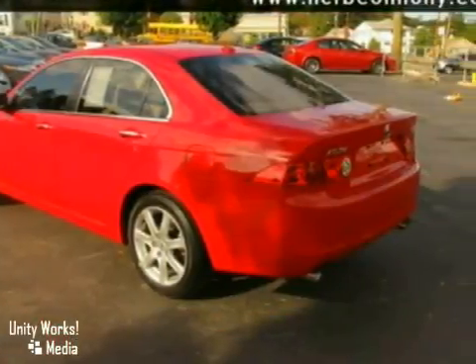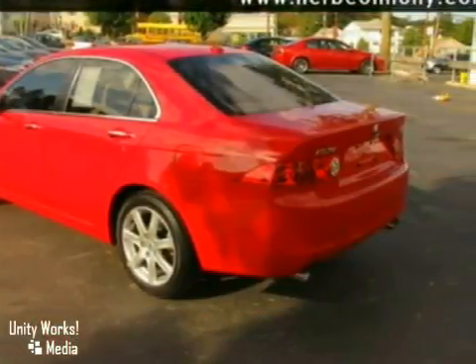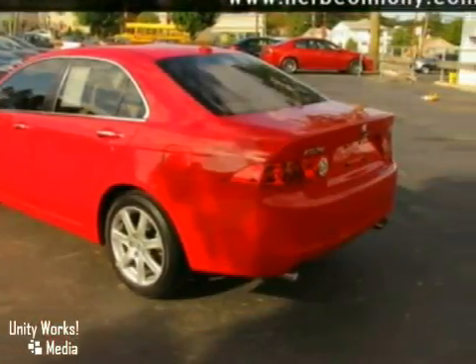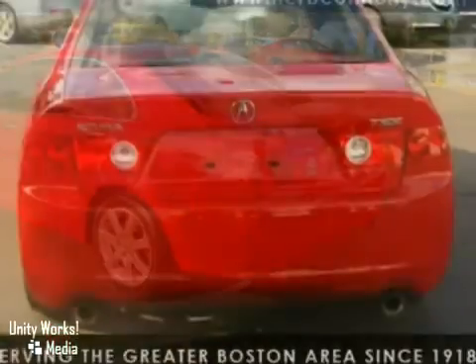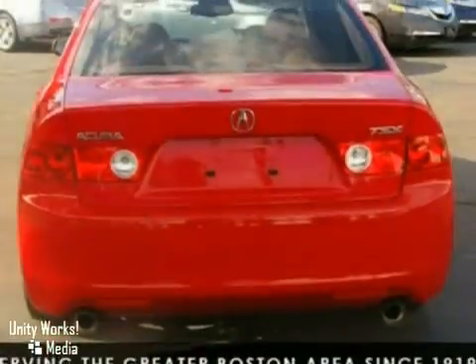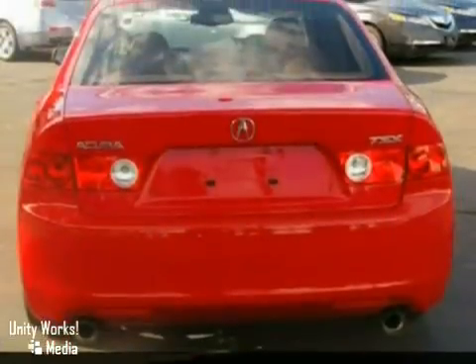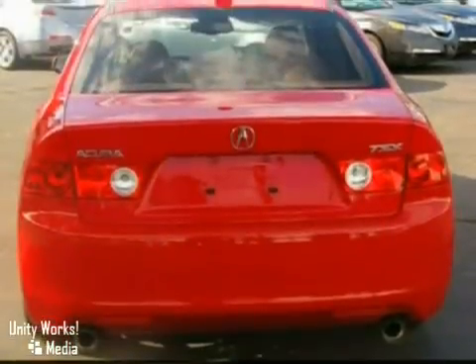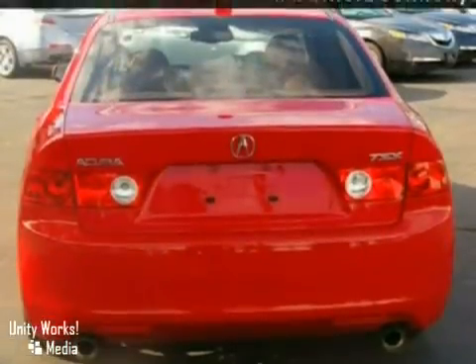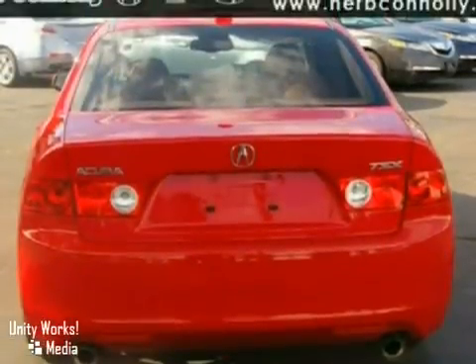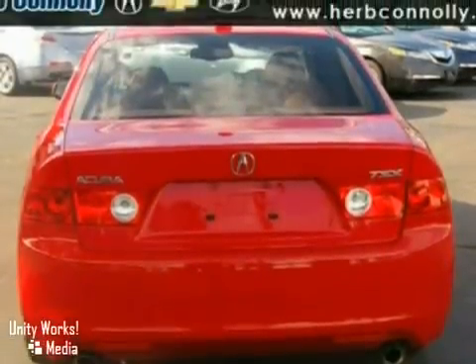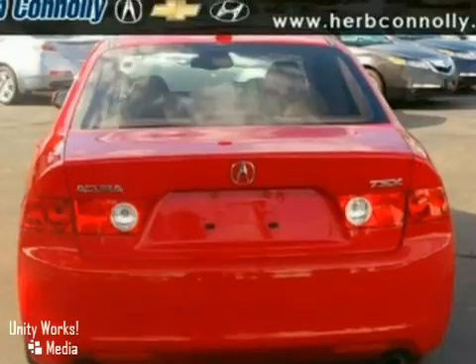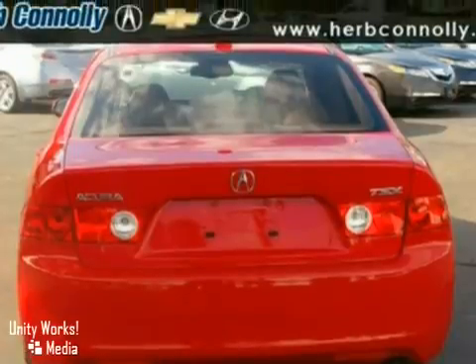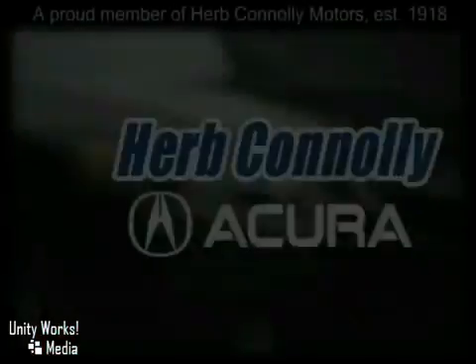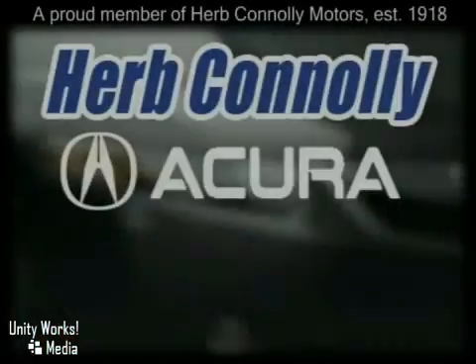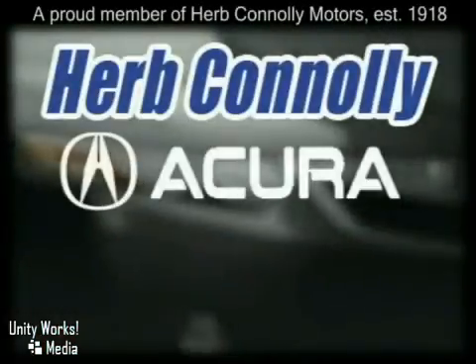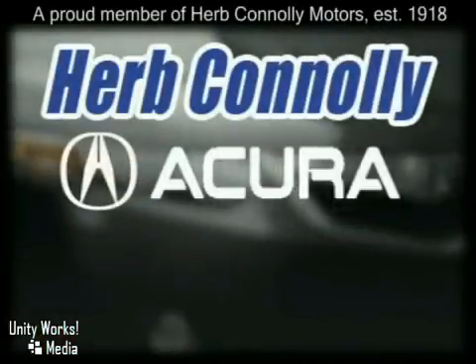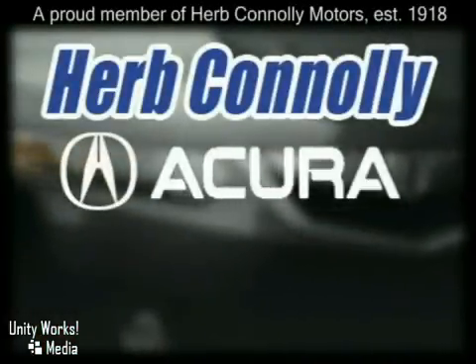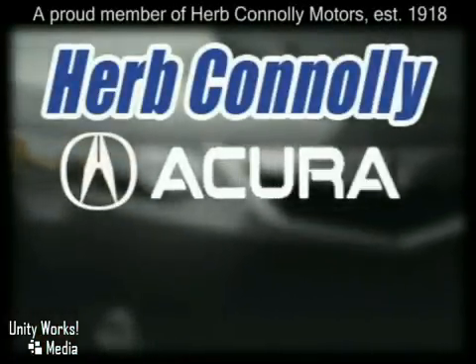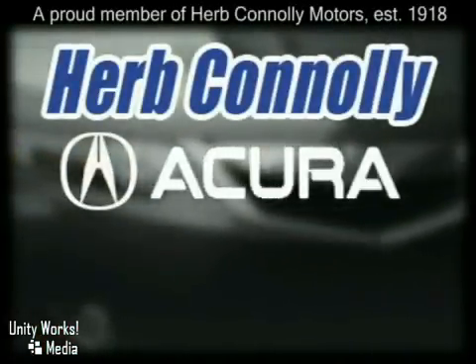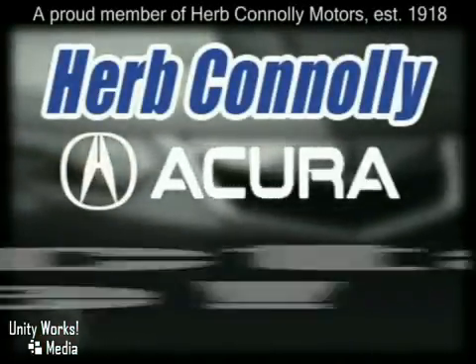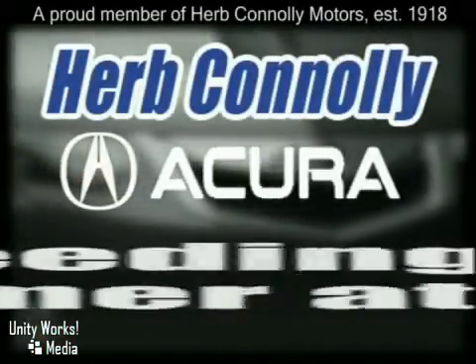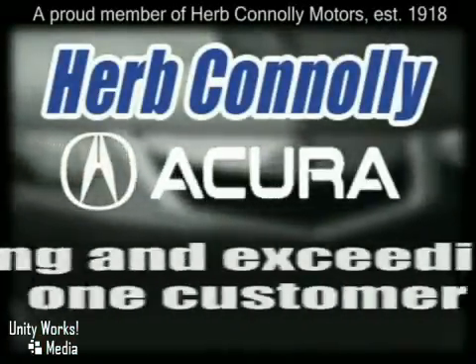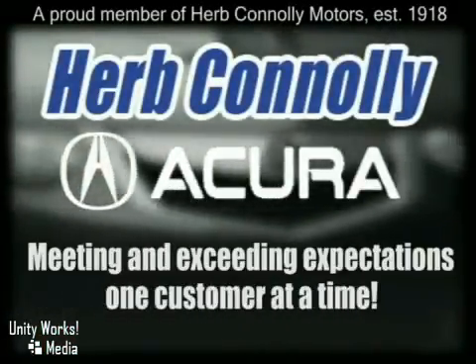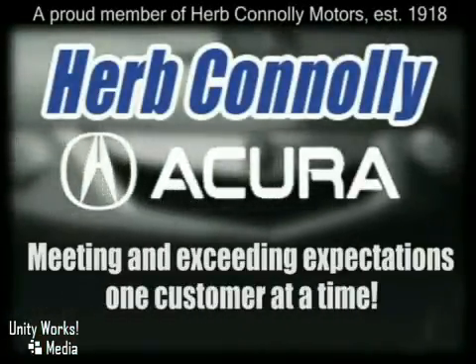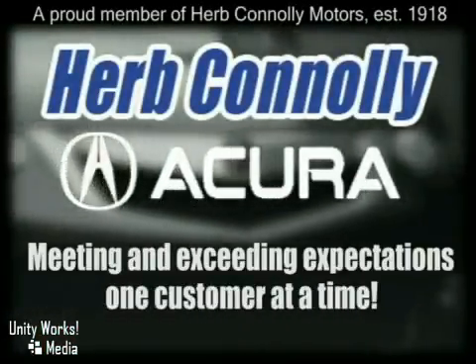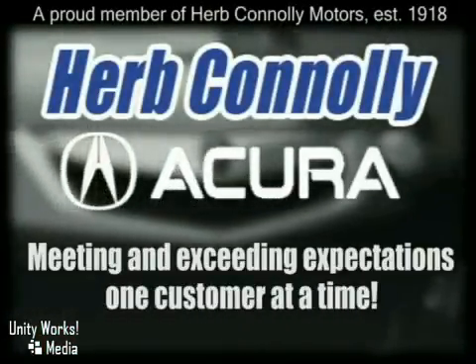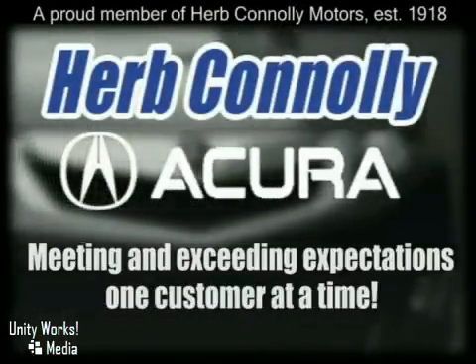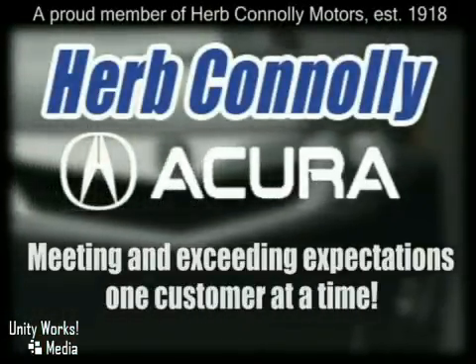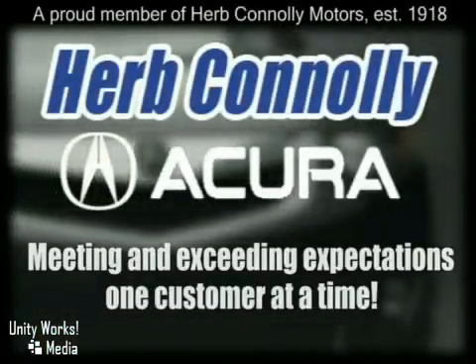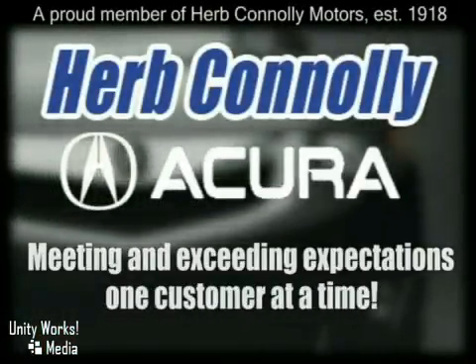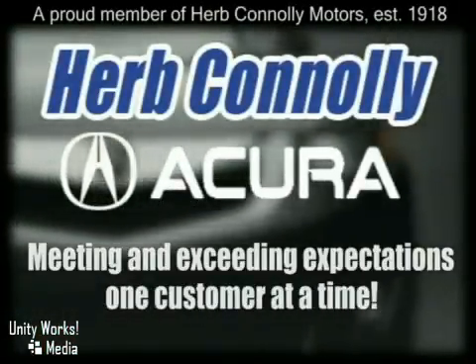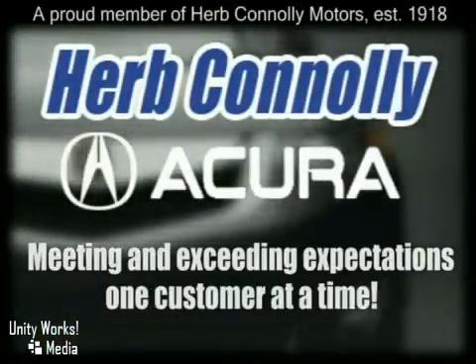Come in and take a look for yourself. Herb Connelly Acura, meeting and exceeding expectations one customer at a time.